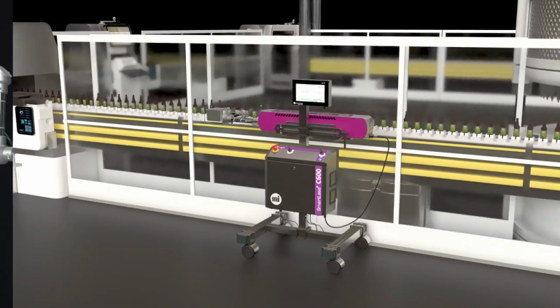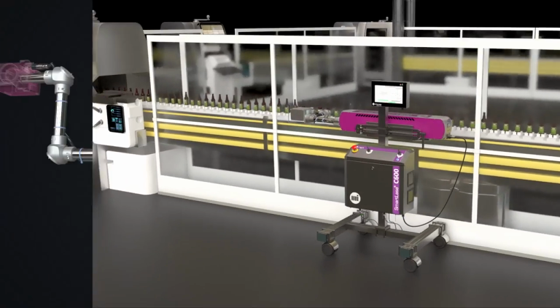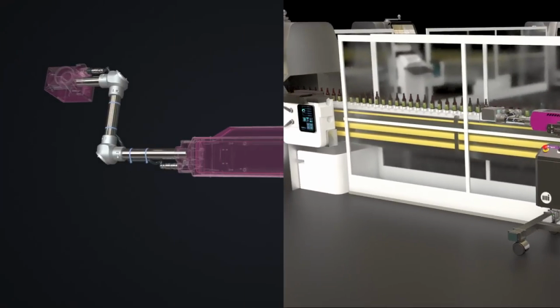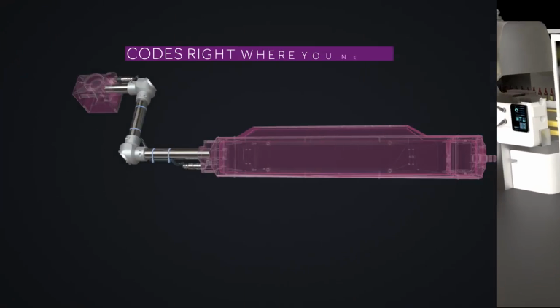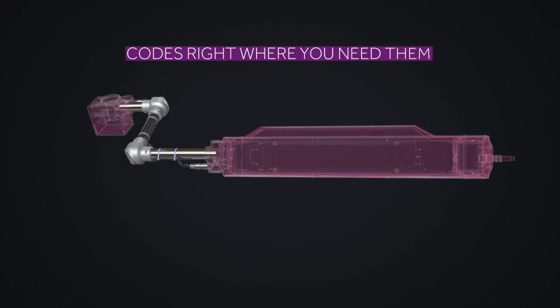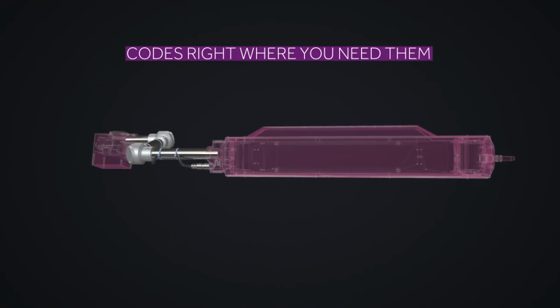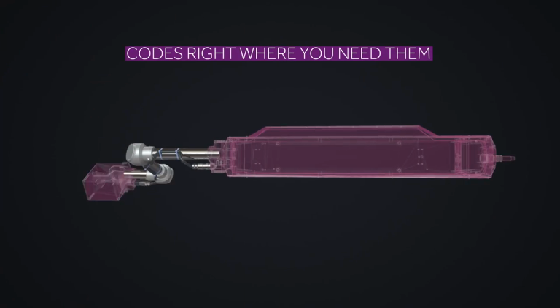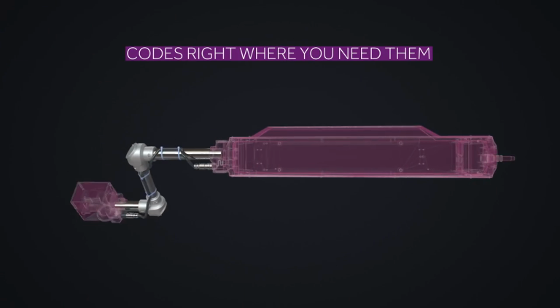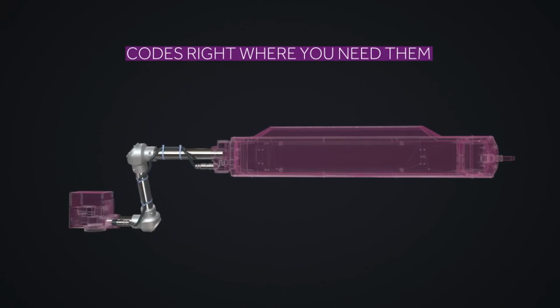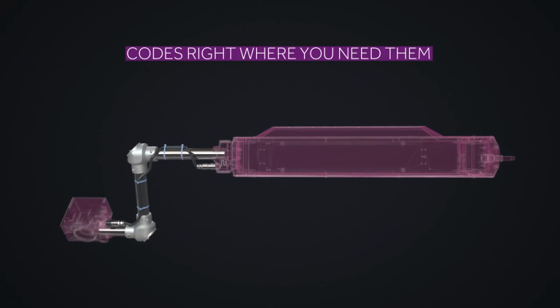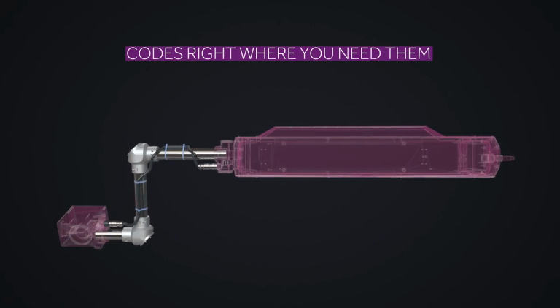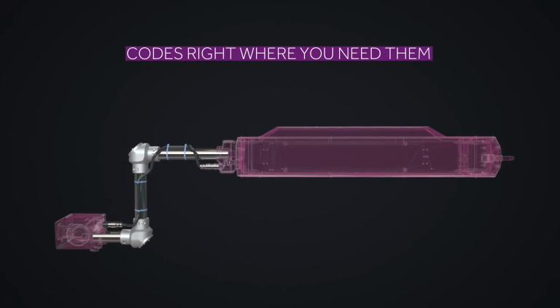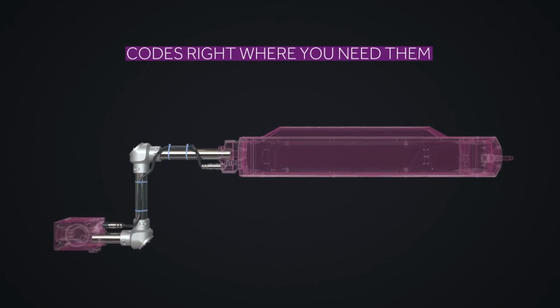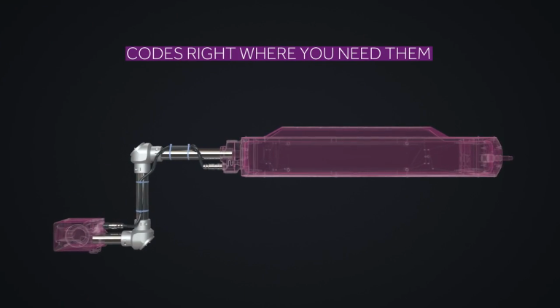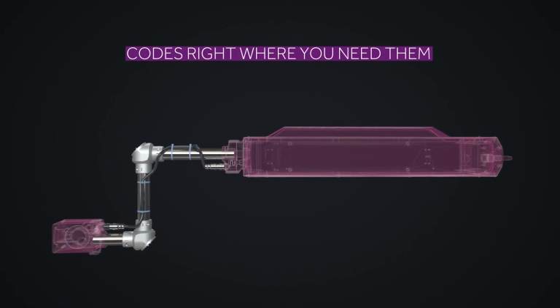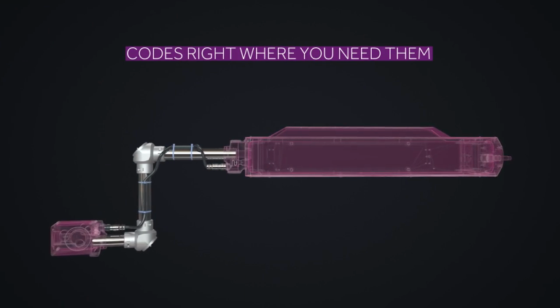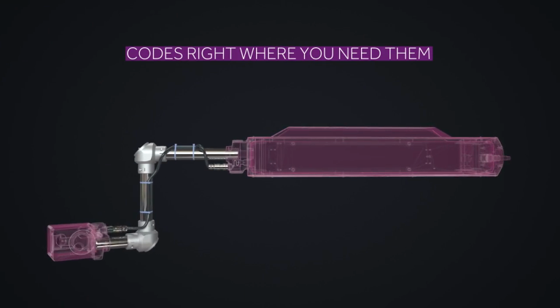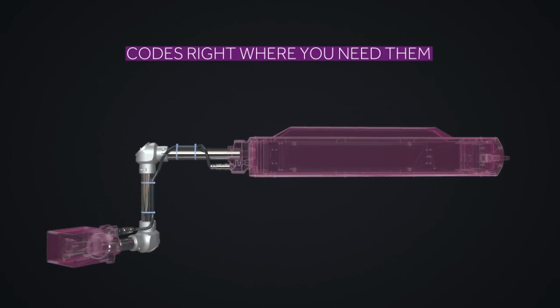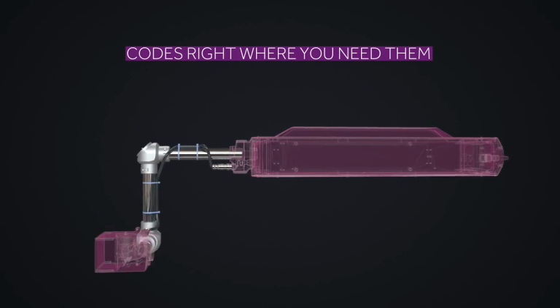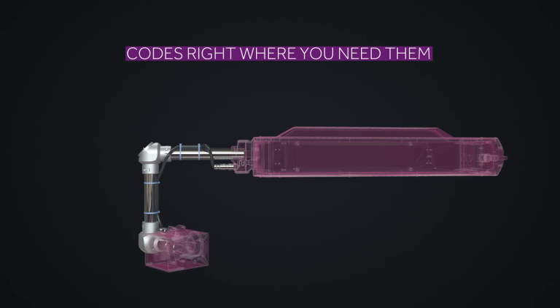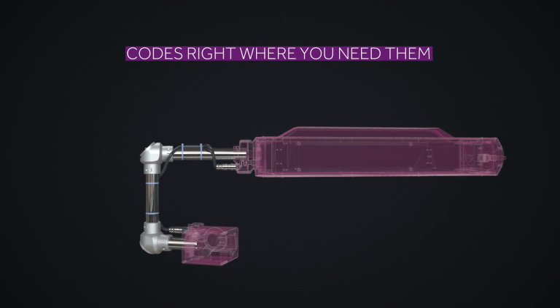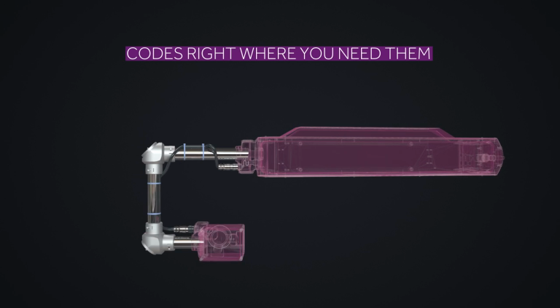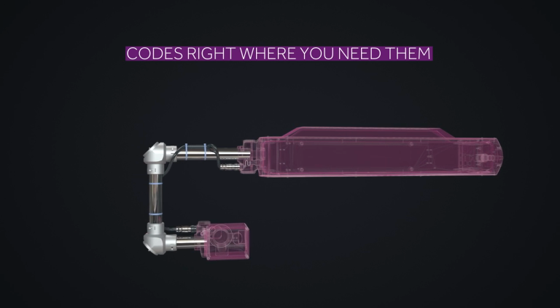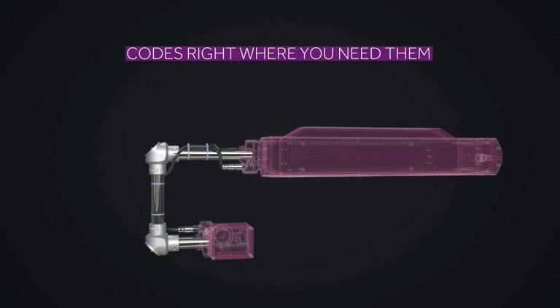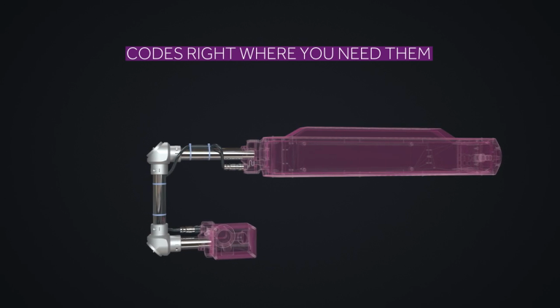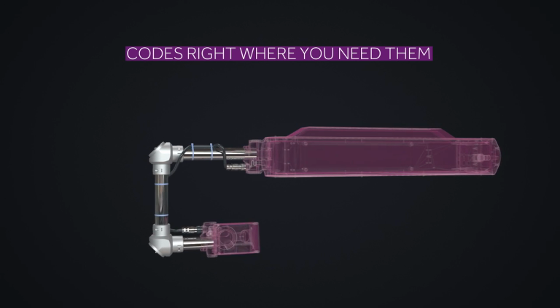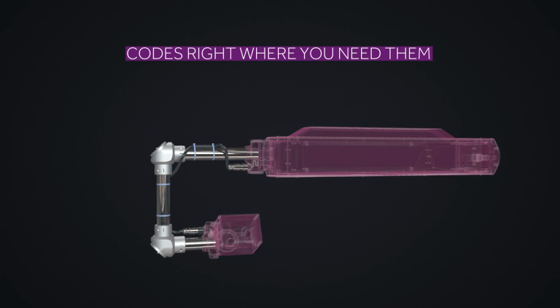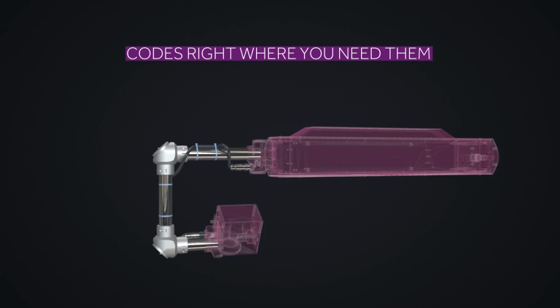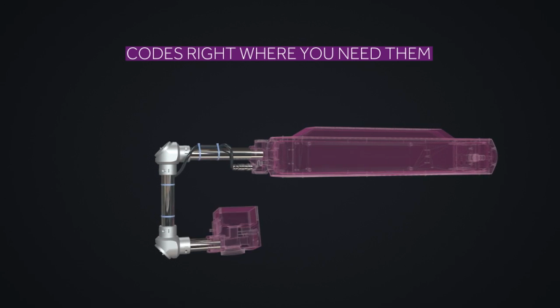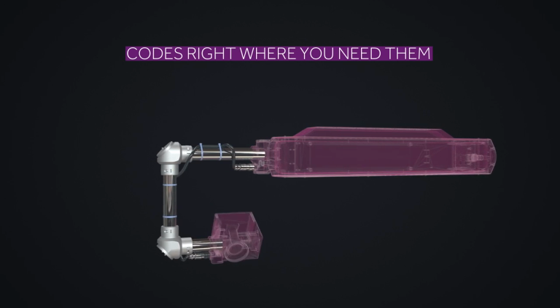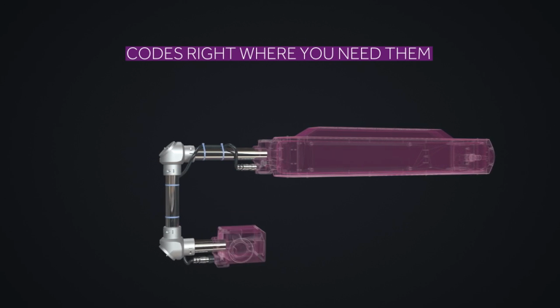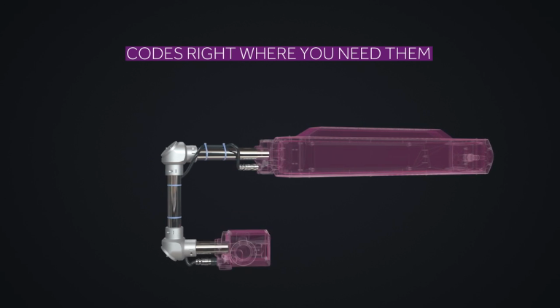And with the addition of the BOU Solution, you have the flexibility and freedom to place your codes right where you need them.